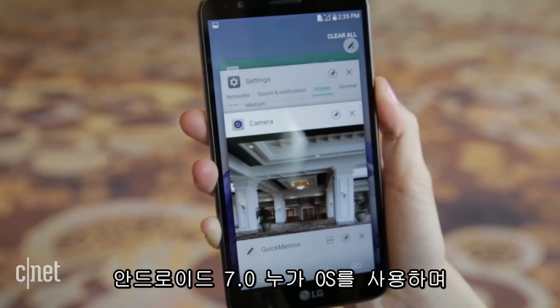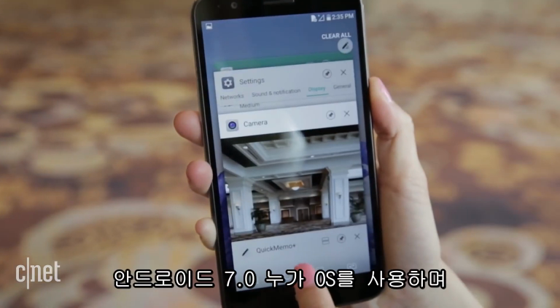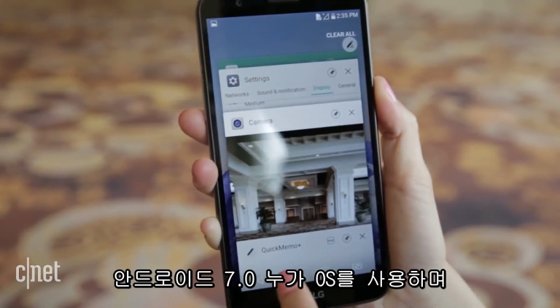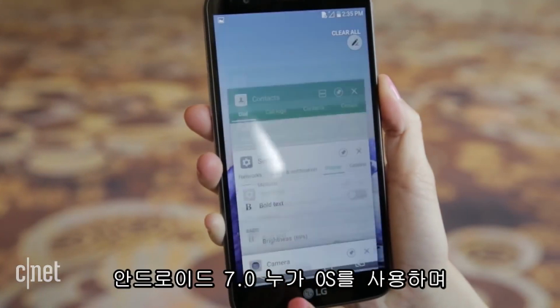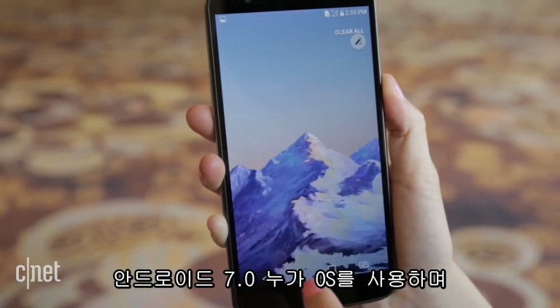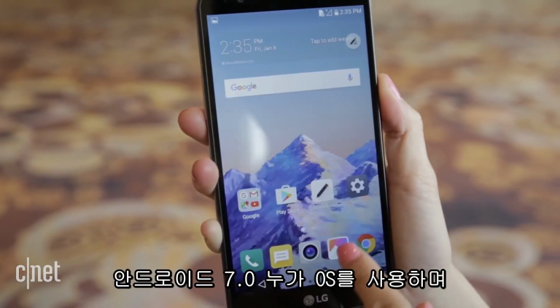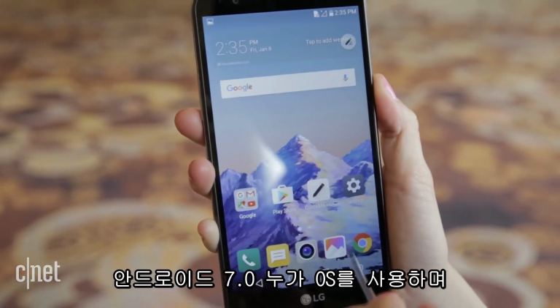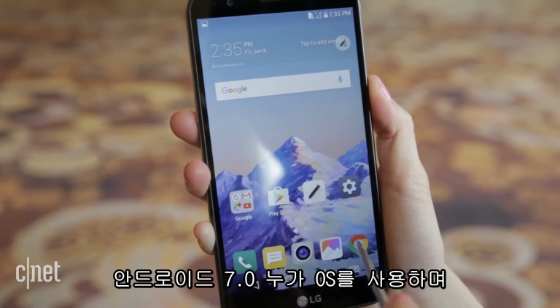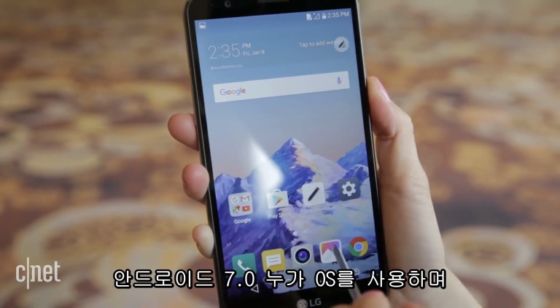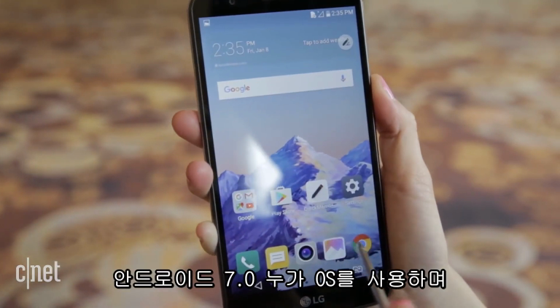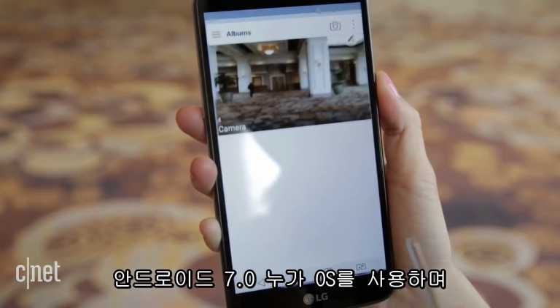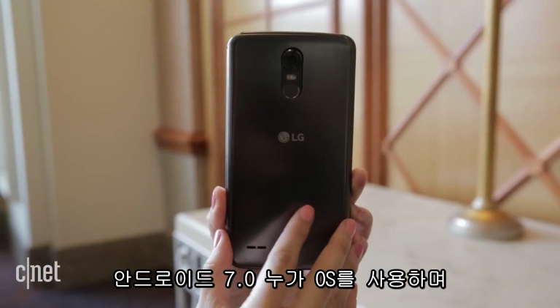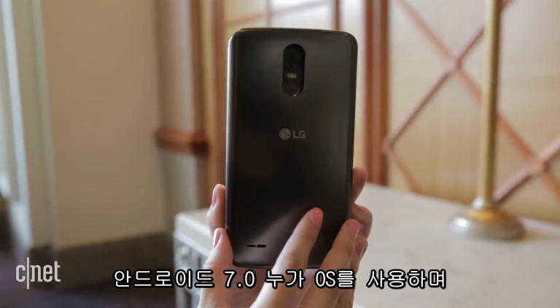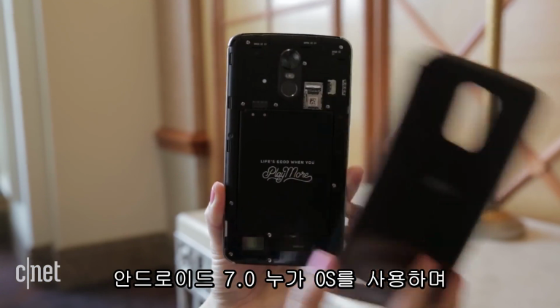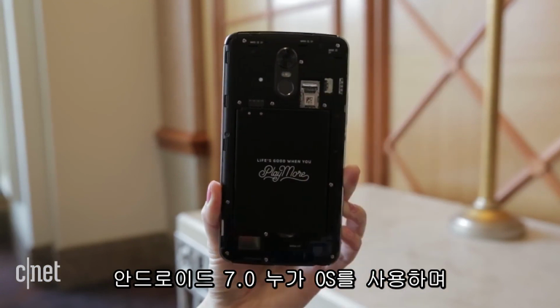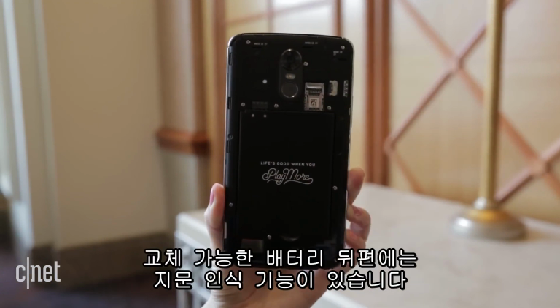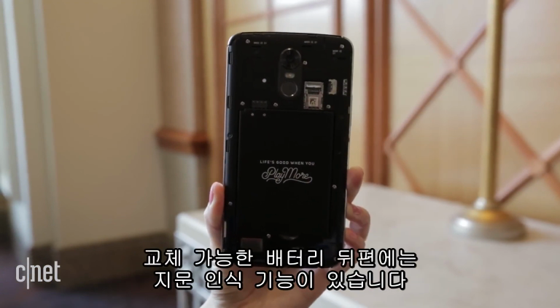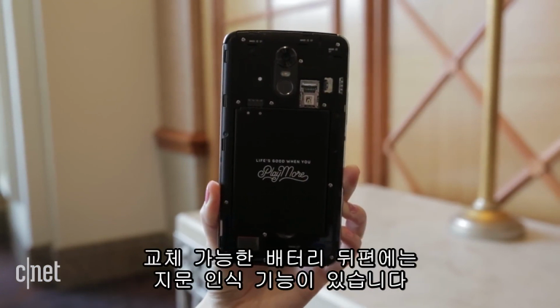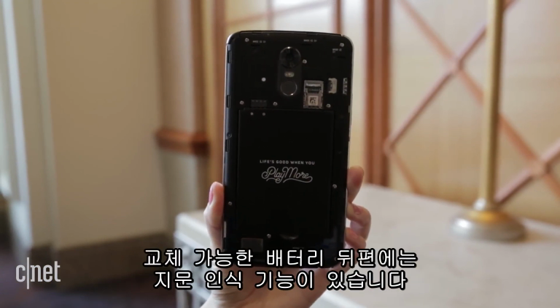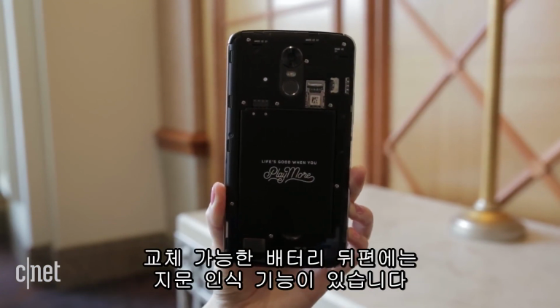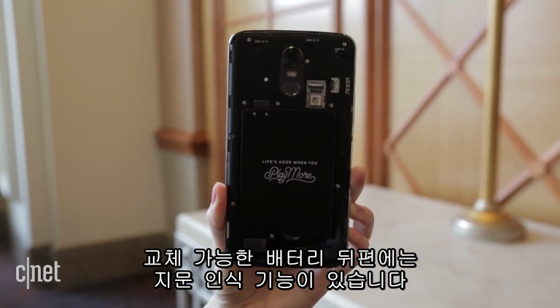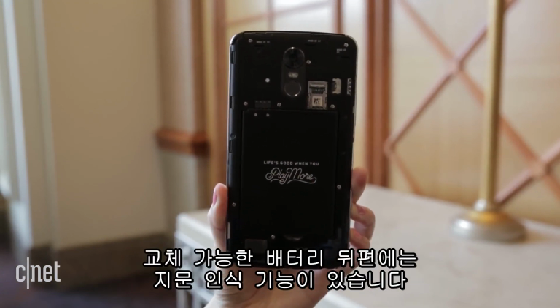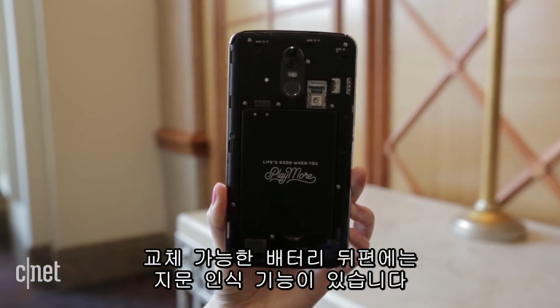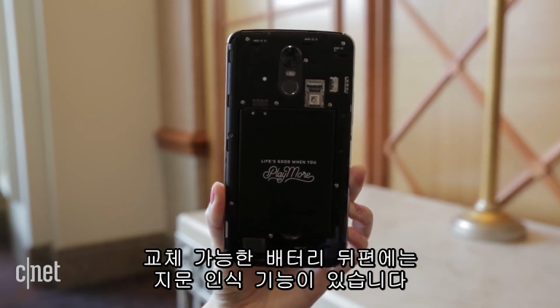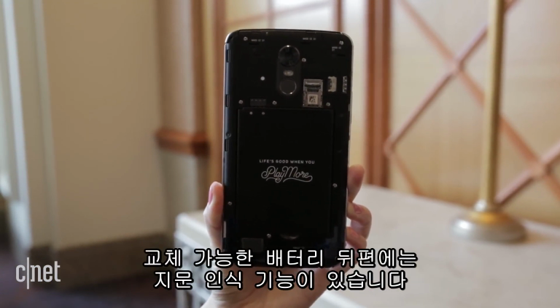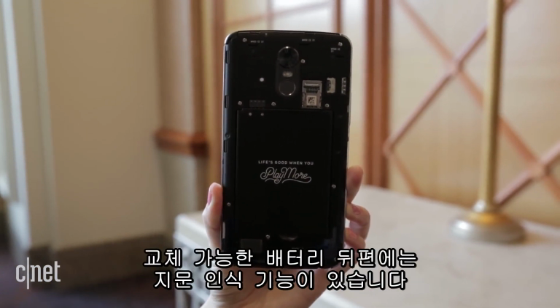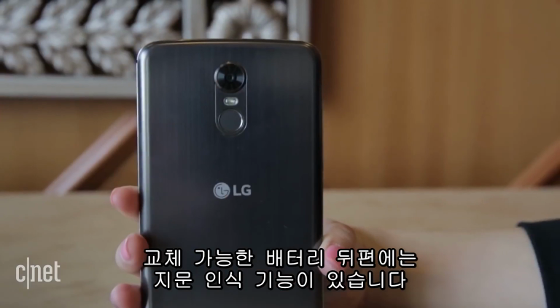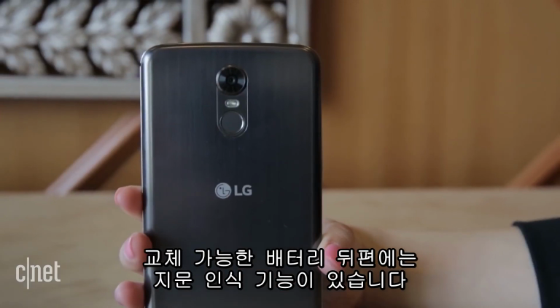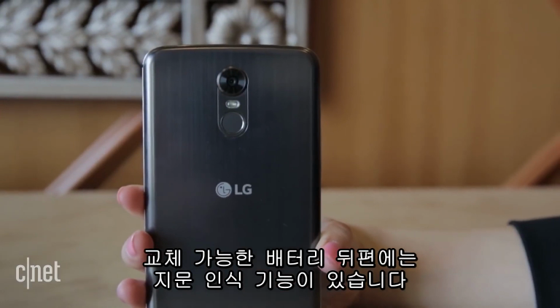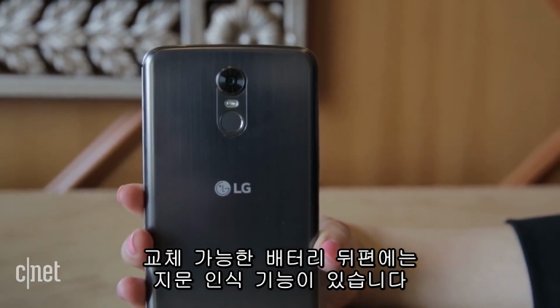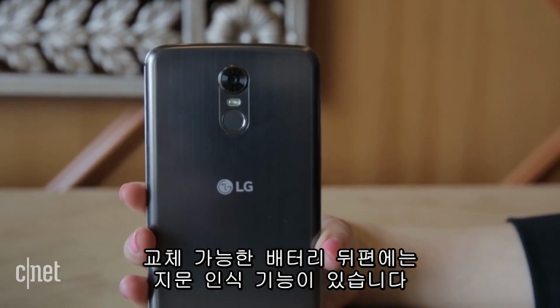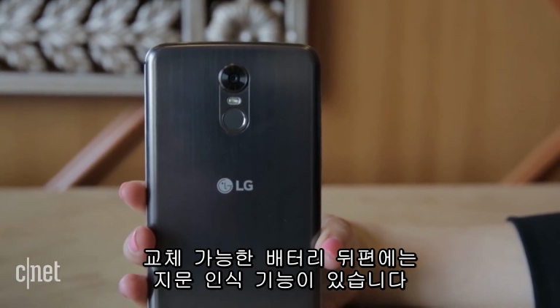The device runs the latest Android Nougat OS, has a removable 3,200 milliamp-hour battery, and a fingerprint reader on the back.